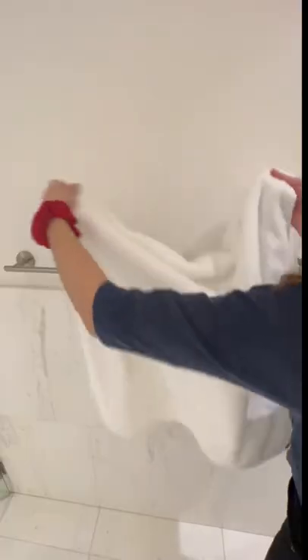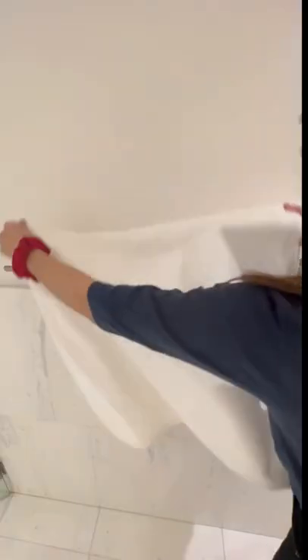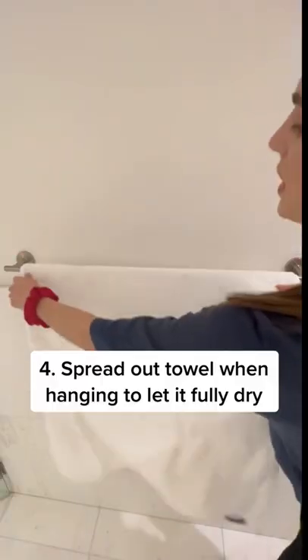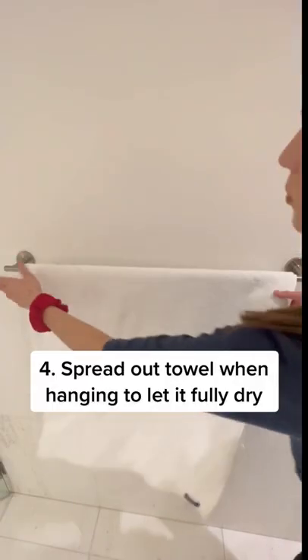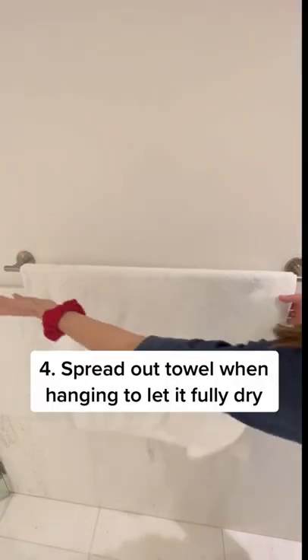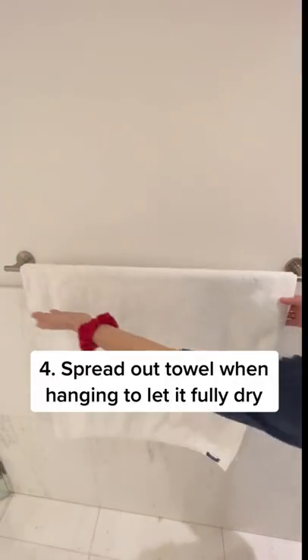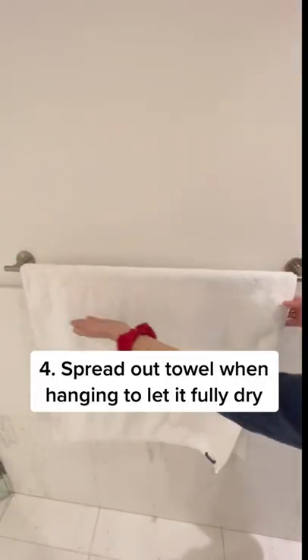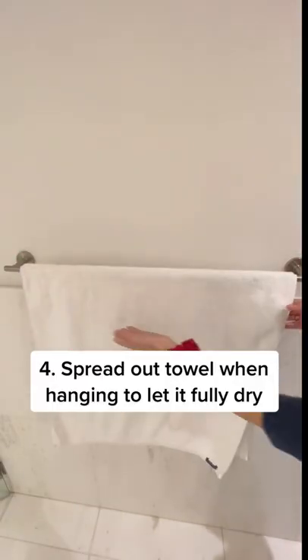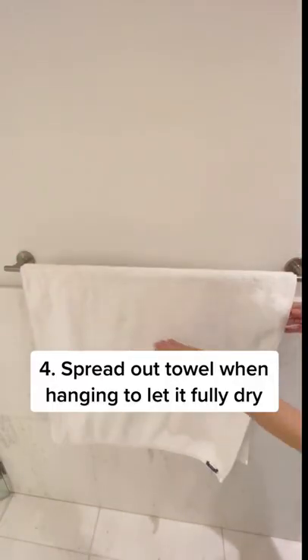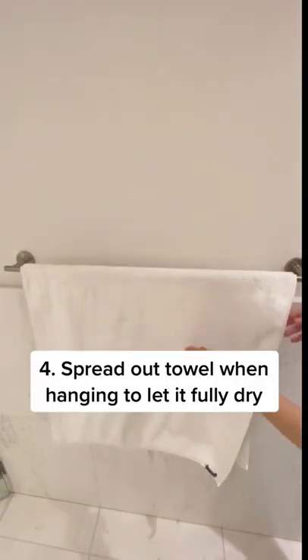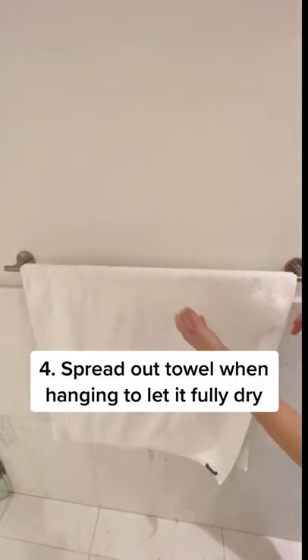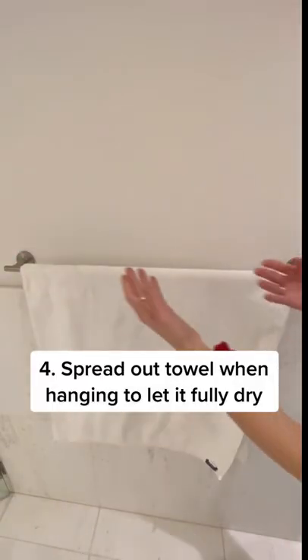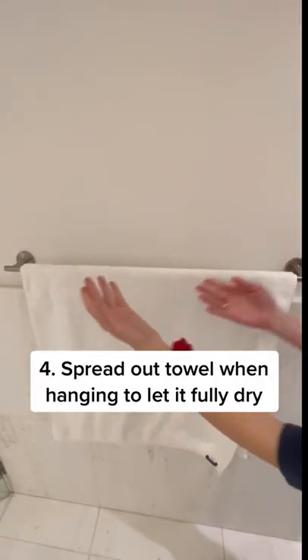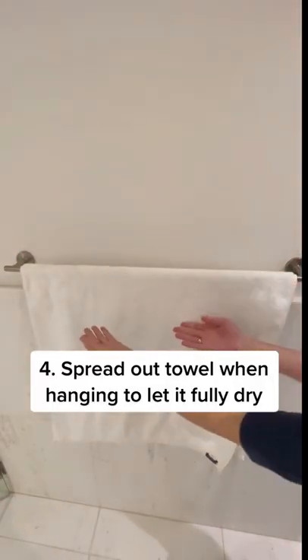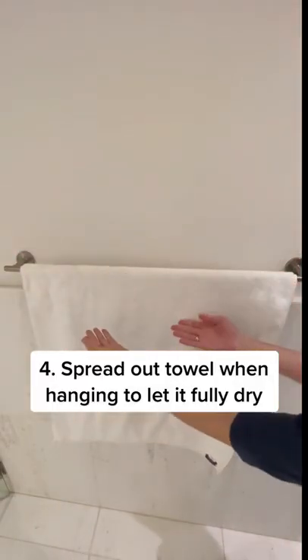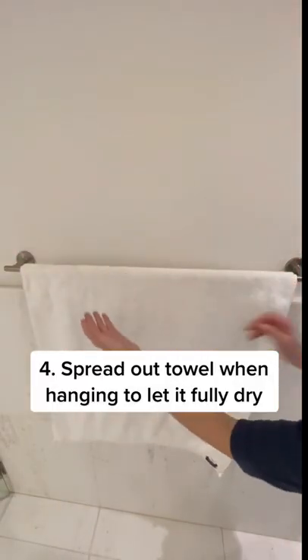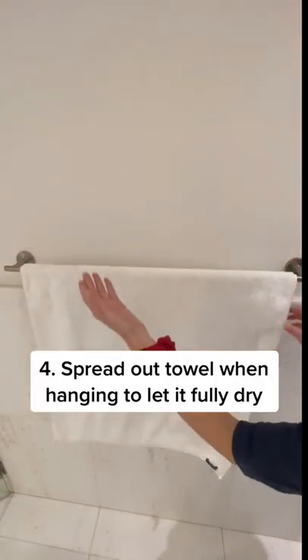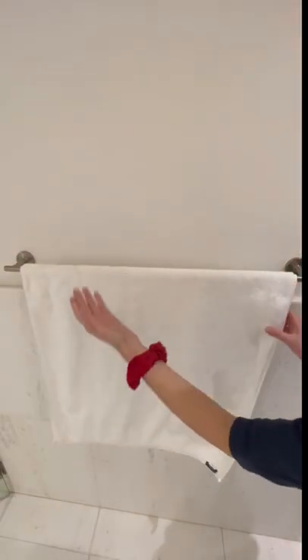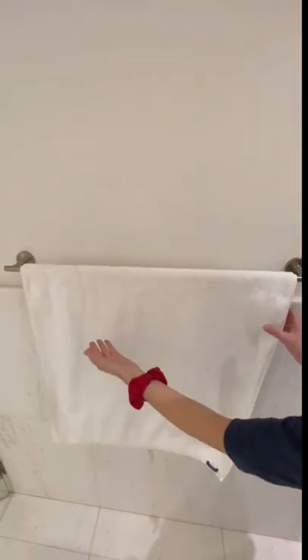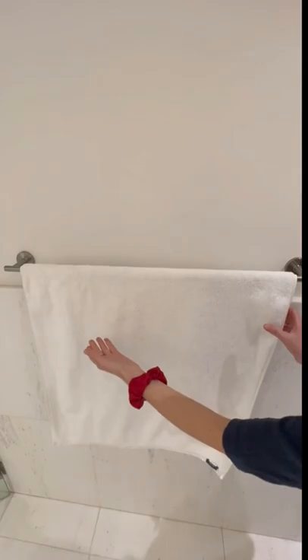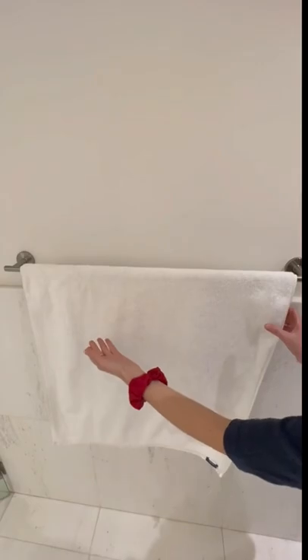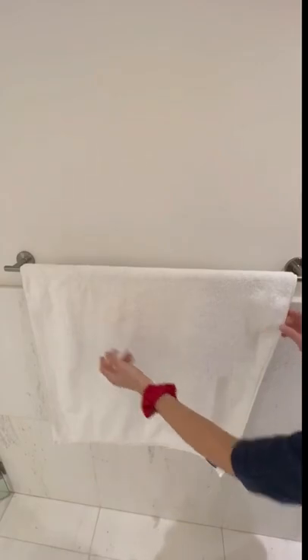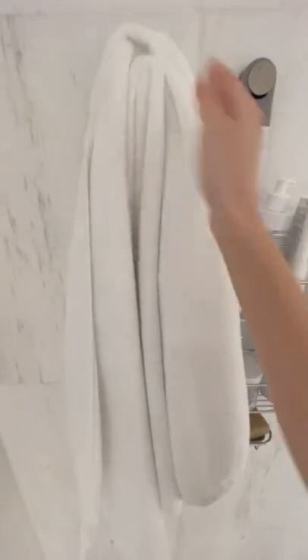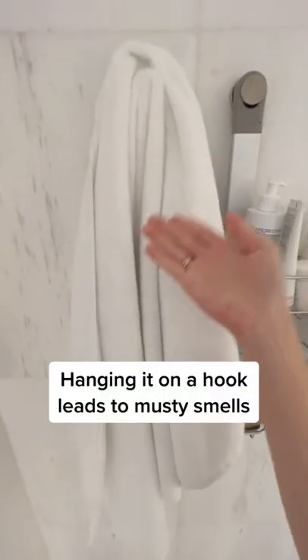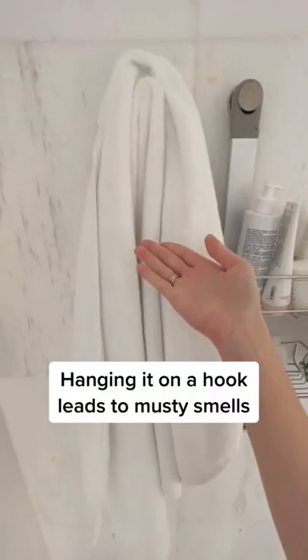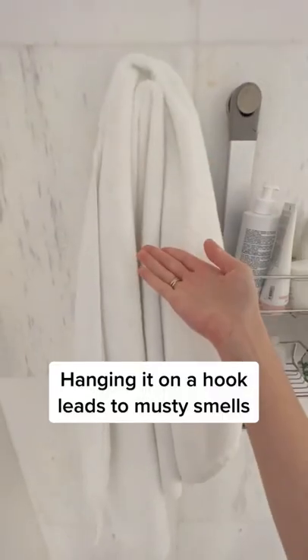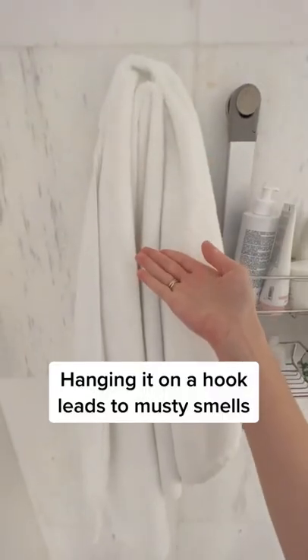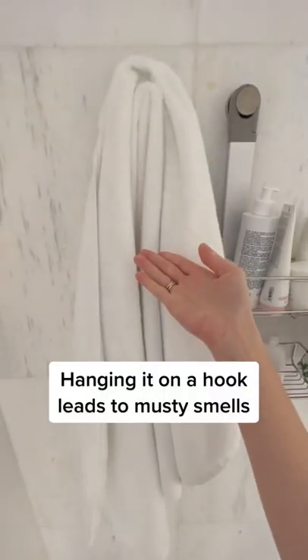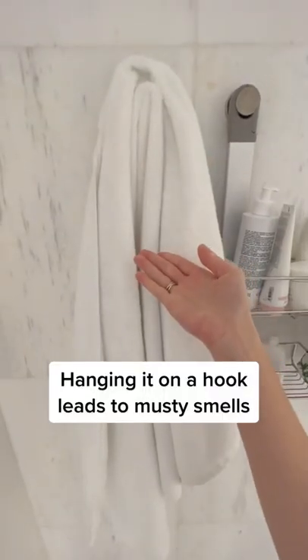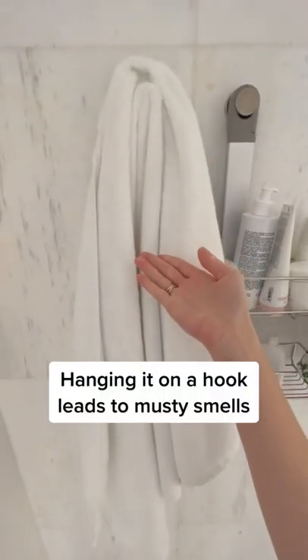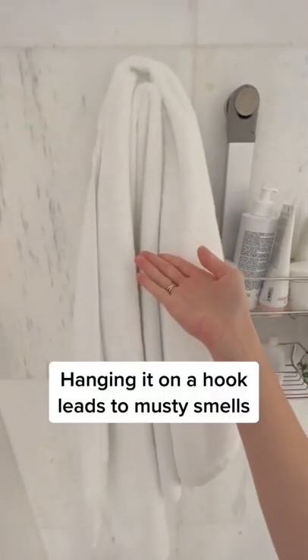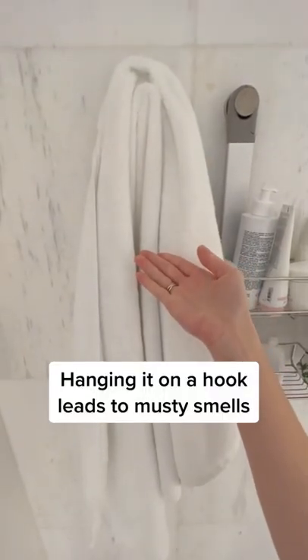Always spread out your towel to allow it to fully dry after every use. Hanging won't allow it to fully dry.